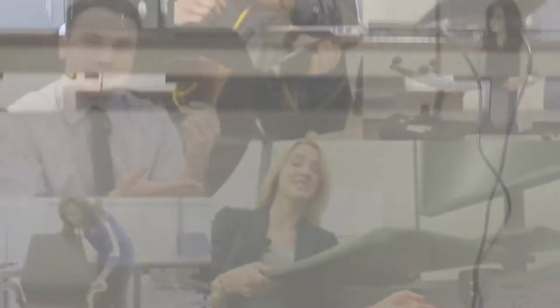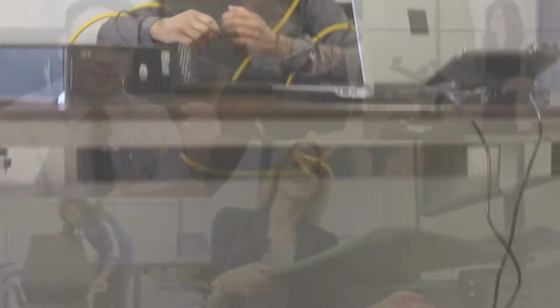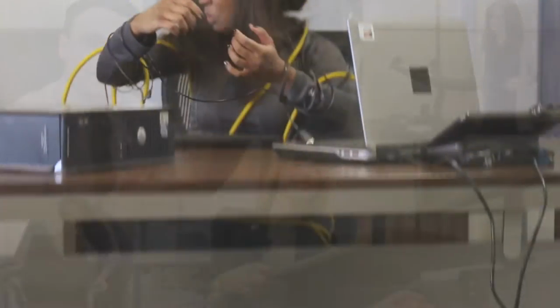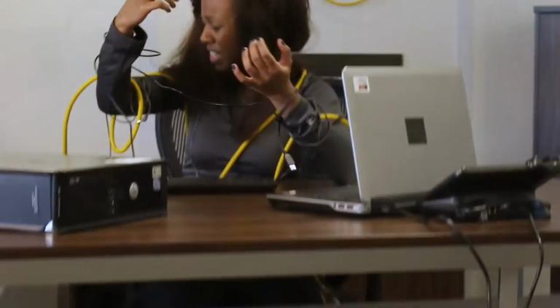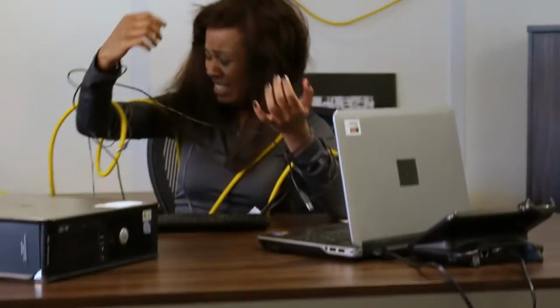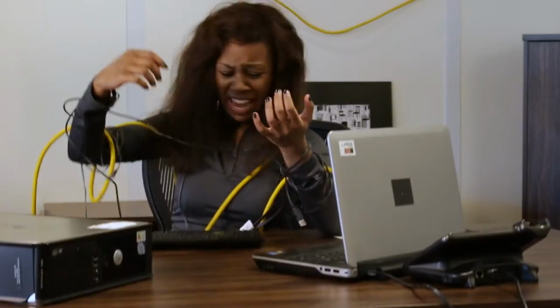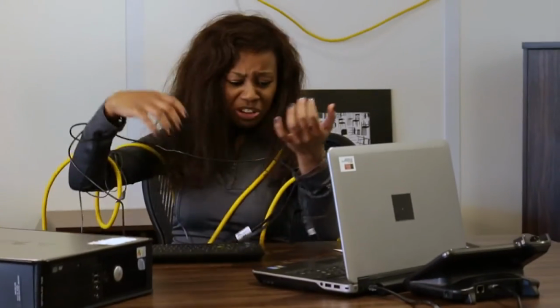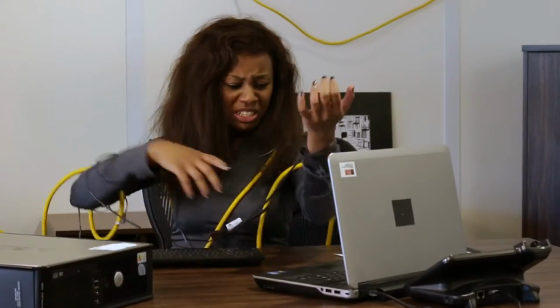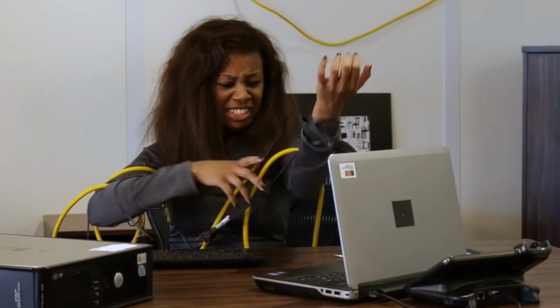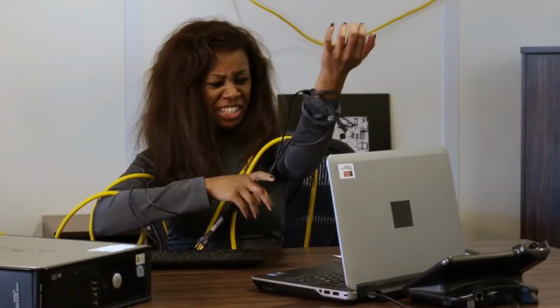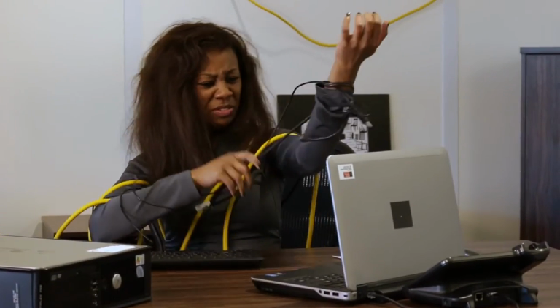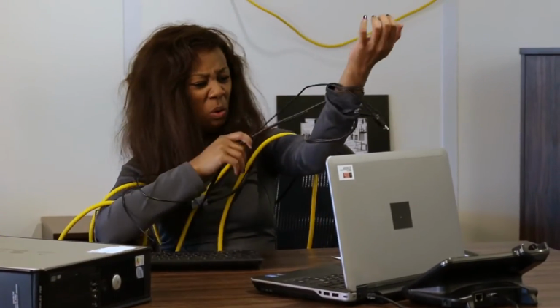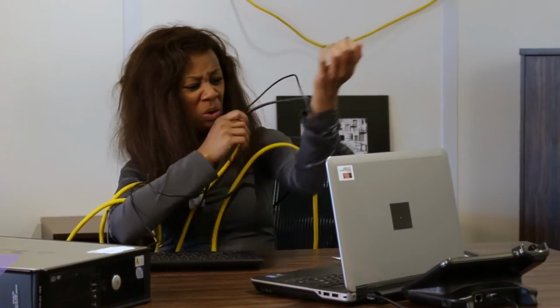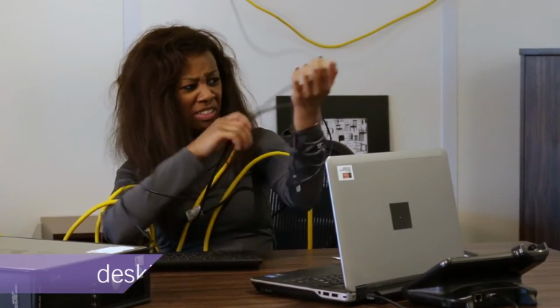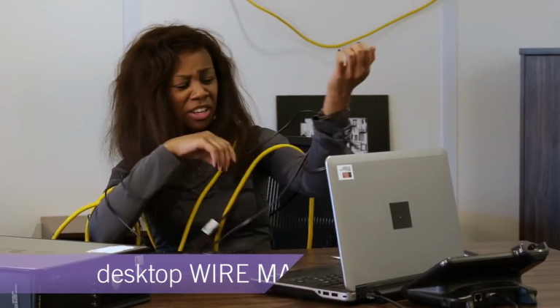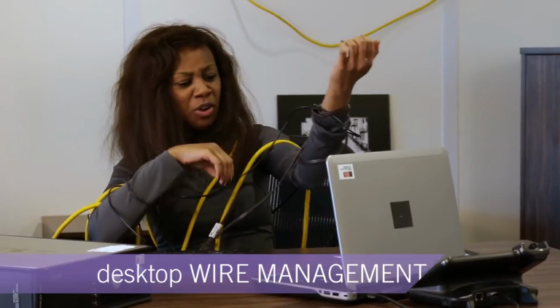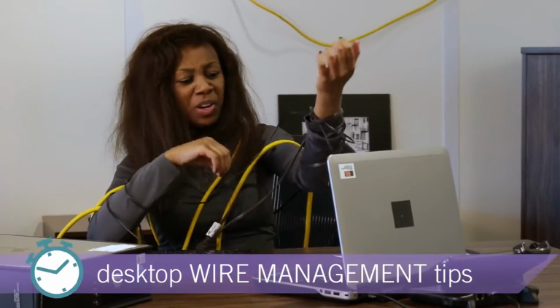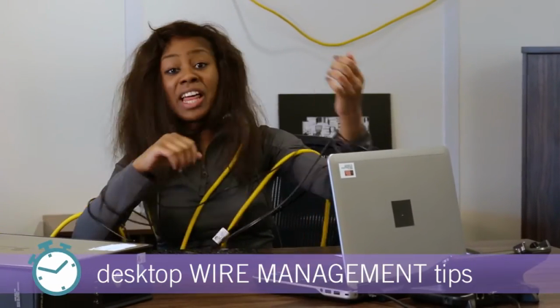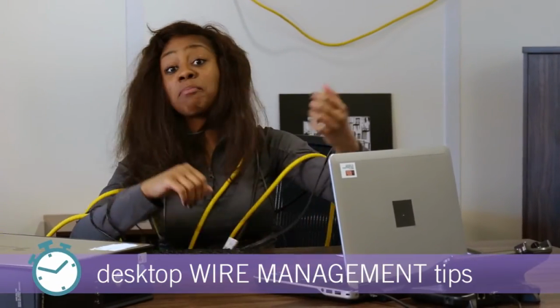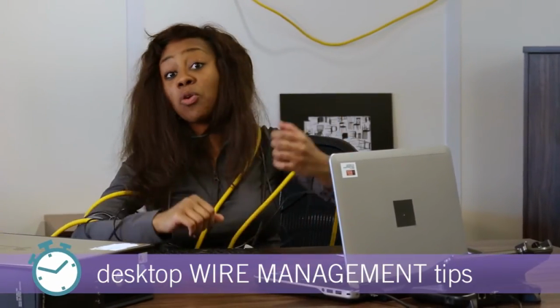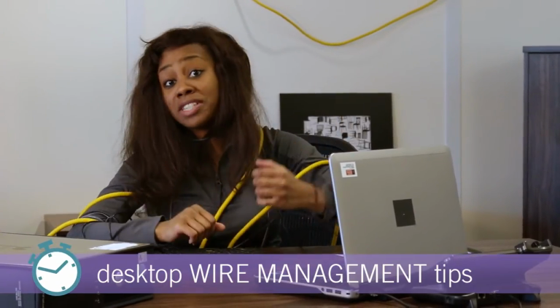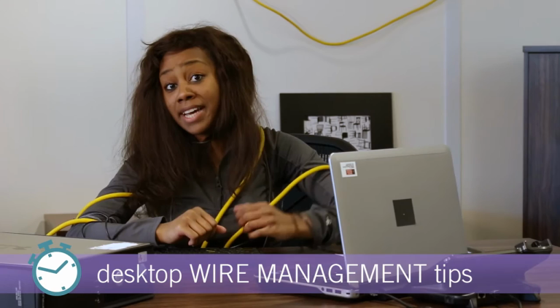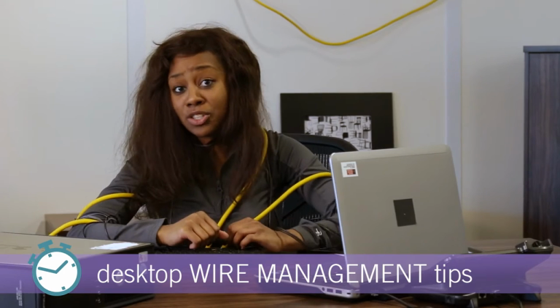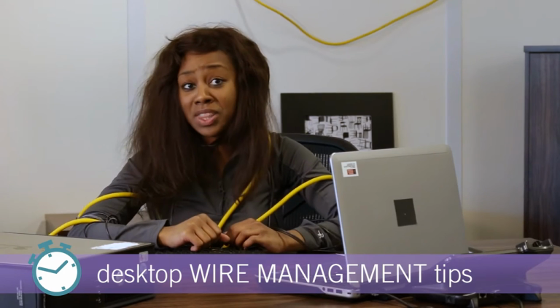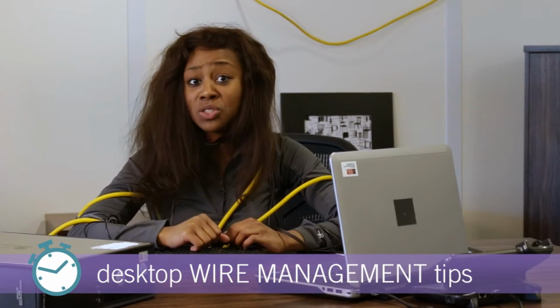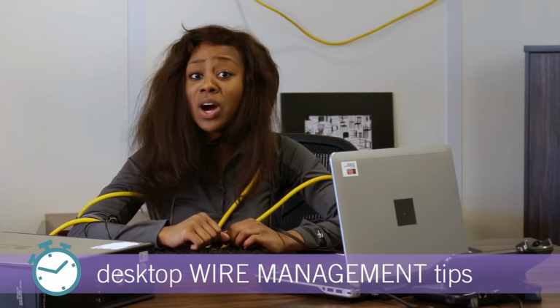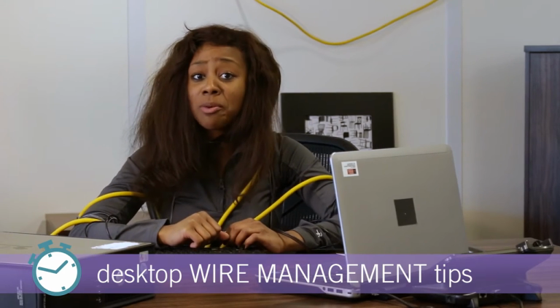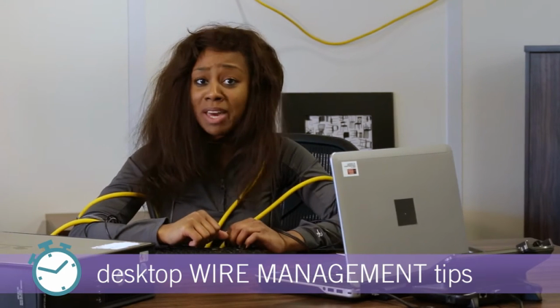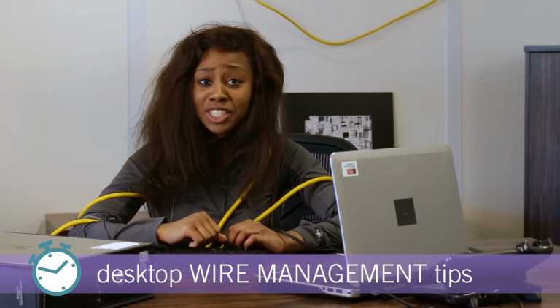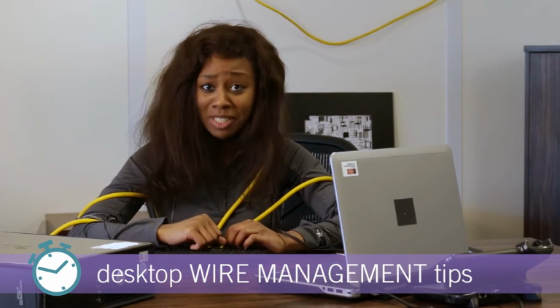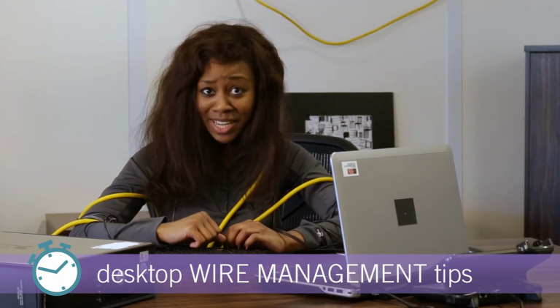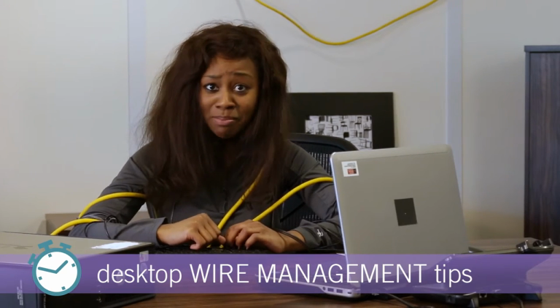Don't get tangled in a sea of cords. Reclaim your desk with these wire management tips.